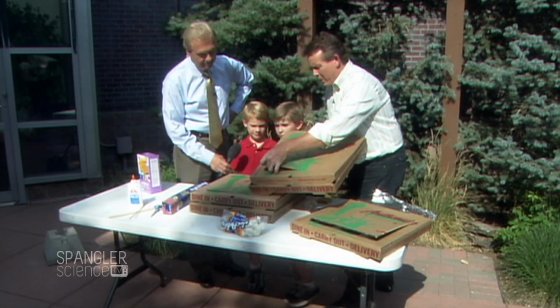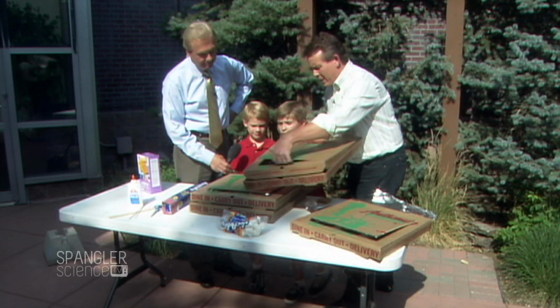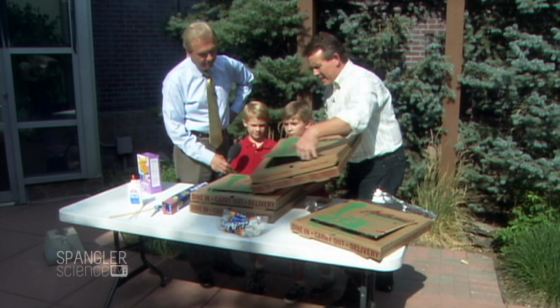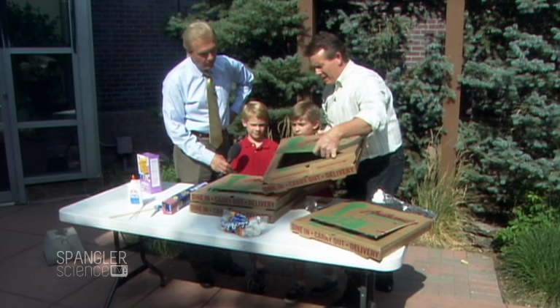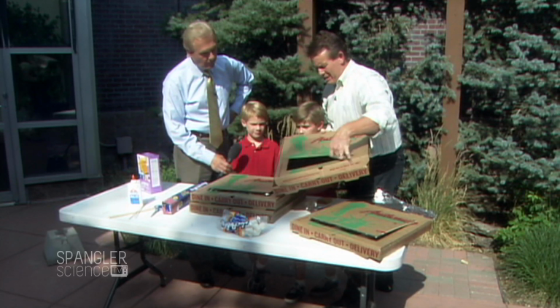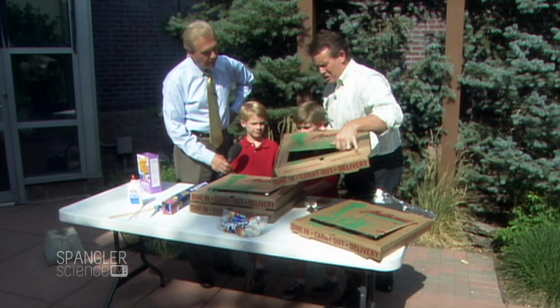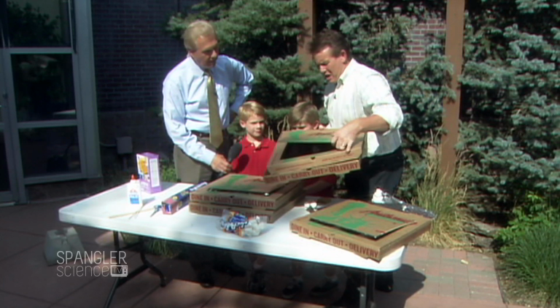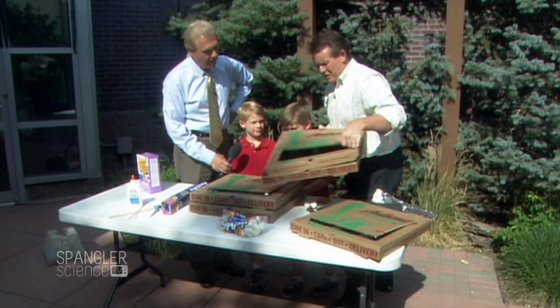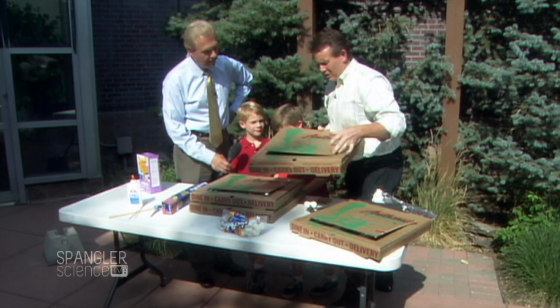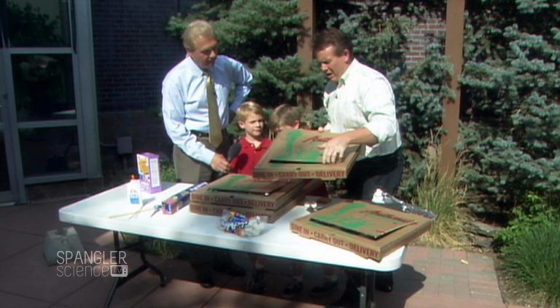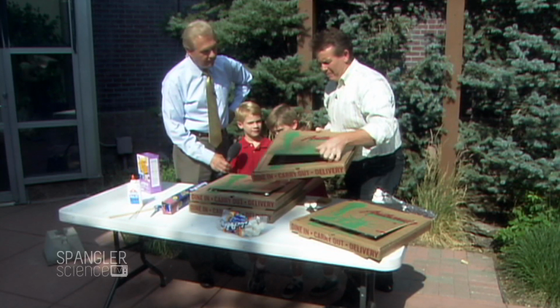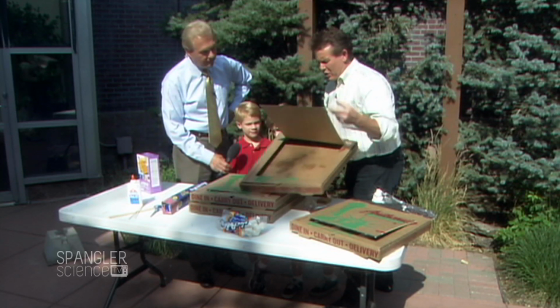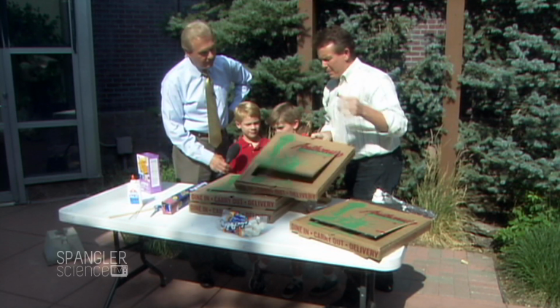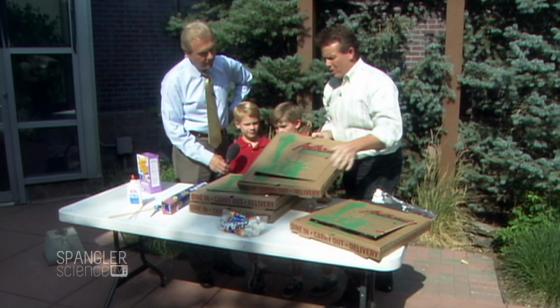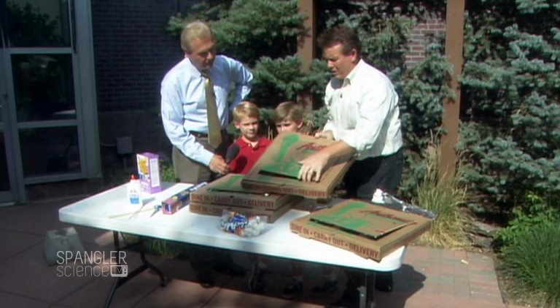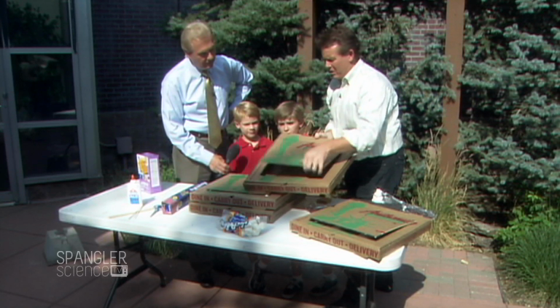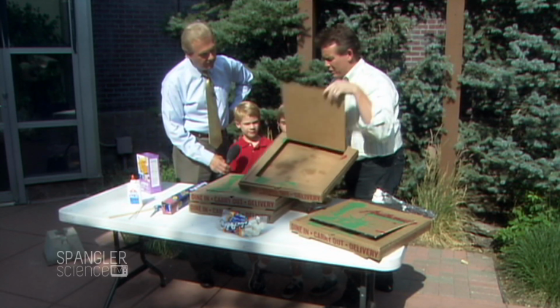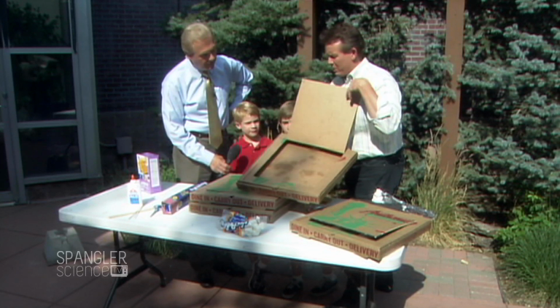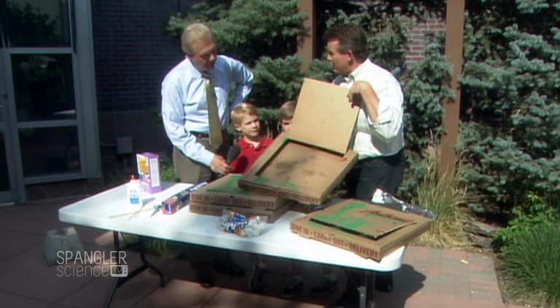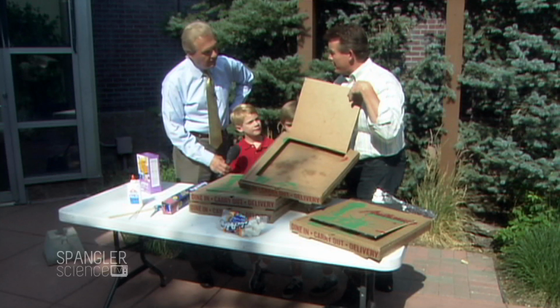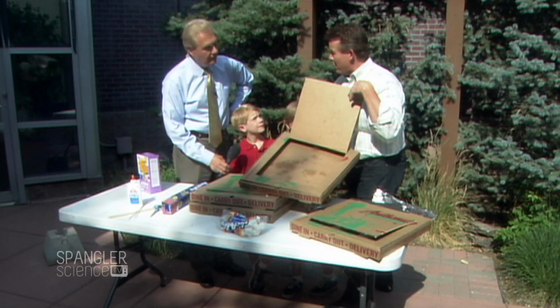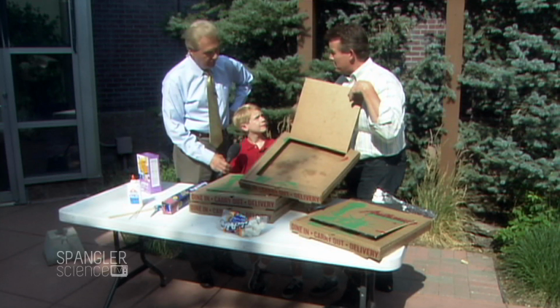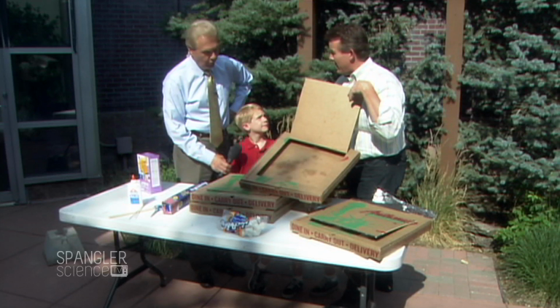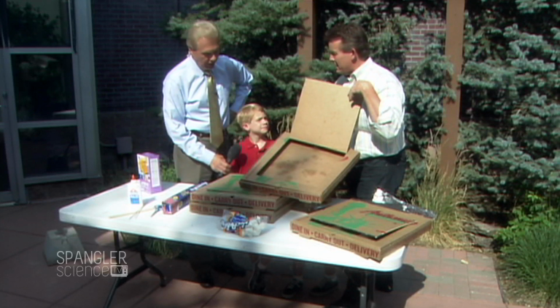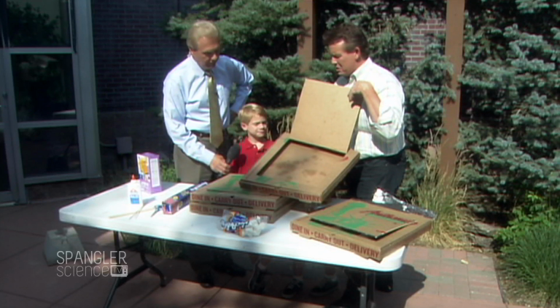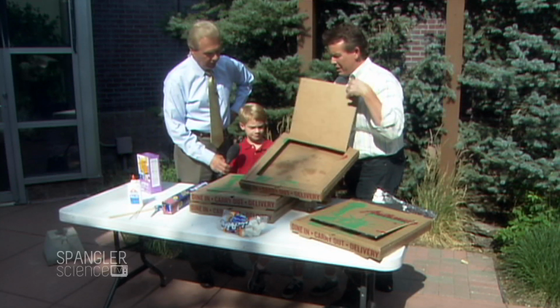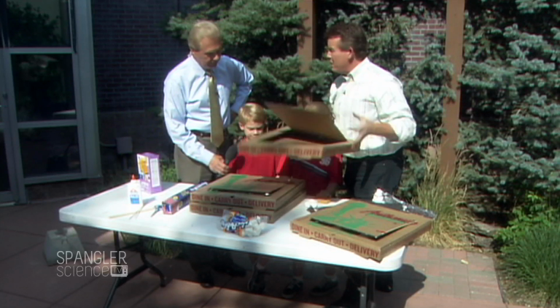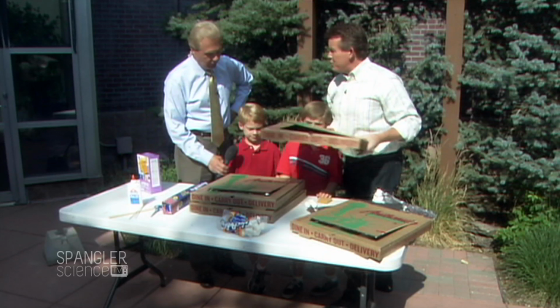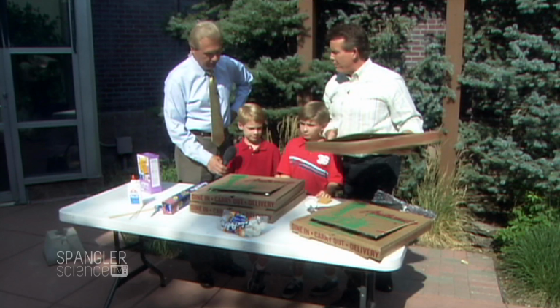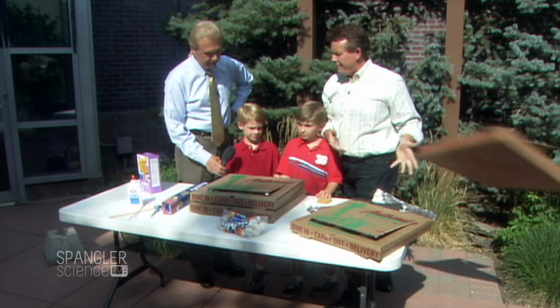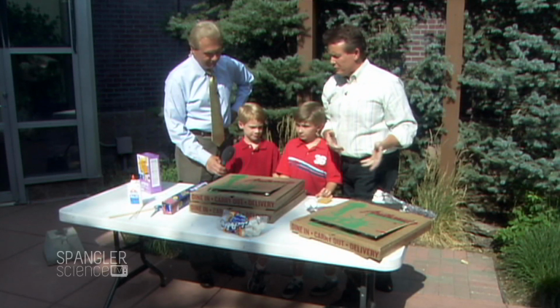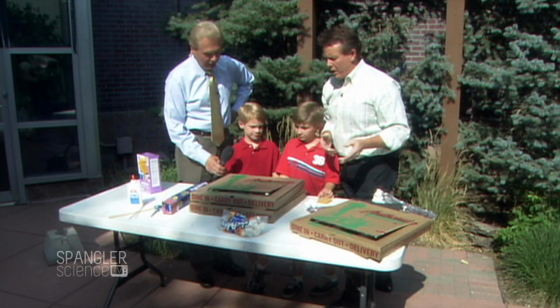We are going to cut this little top part out here like this. We have a little window. Got it? Step one, gone.